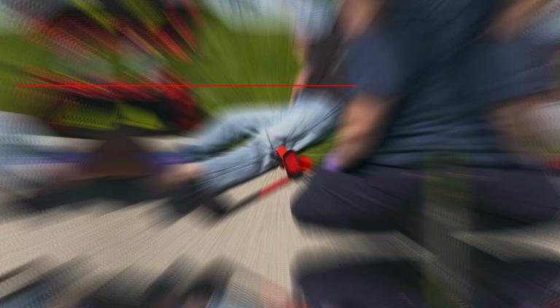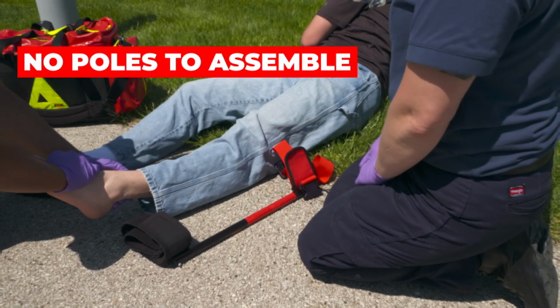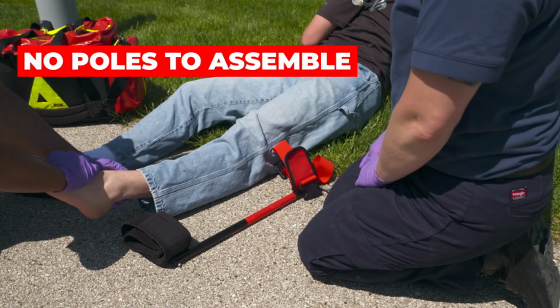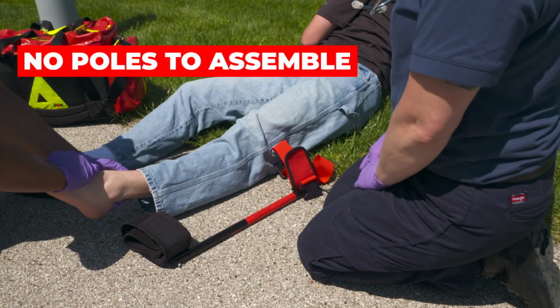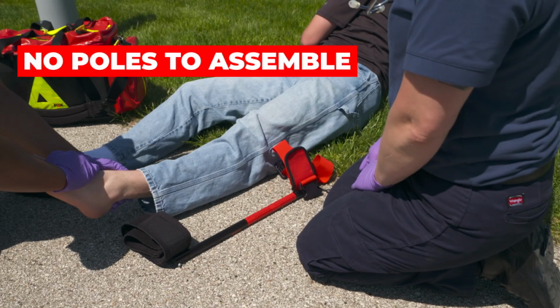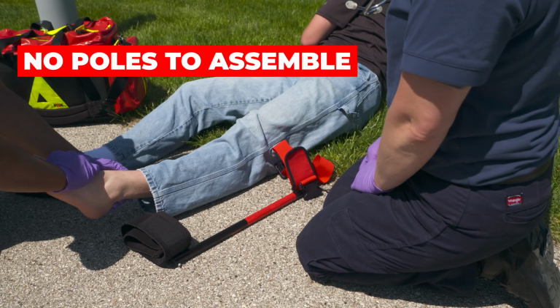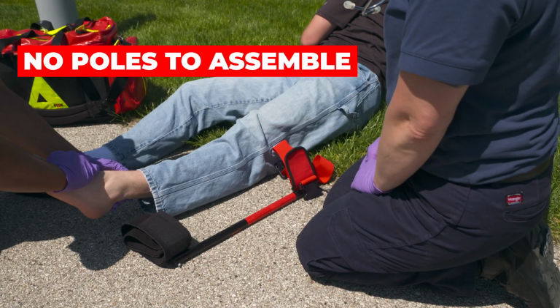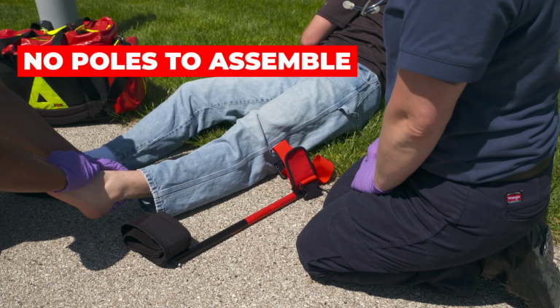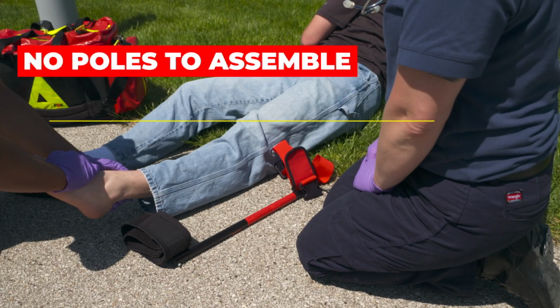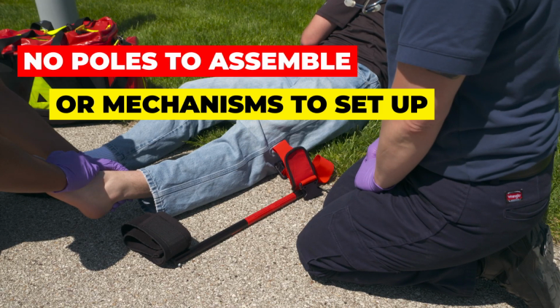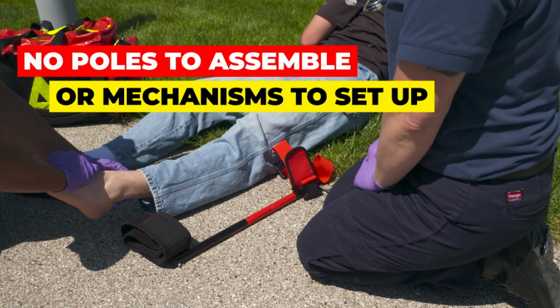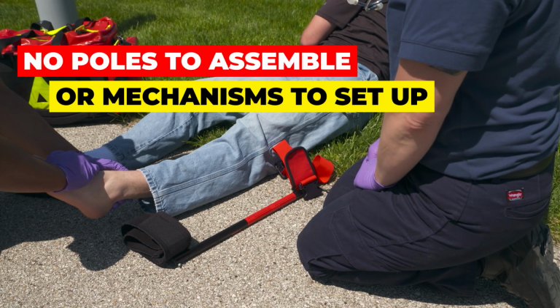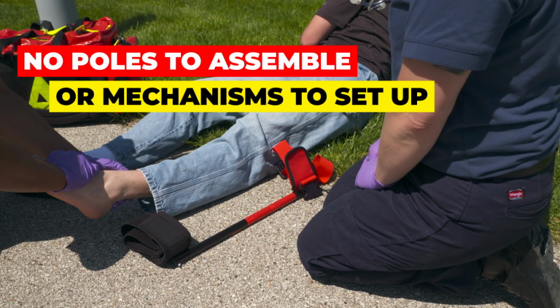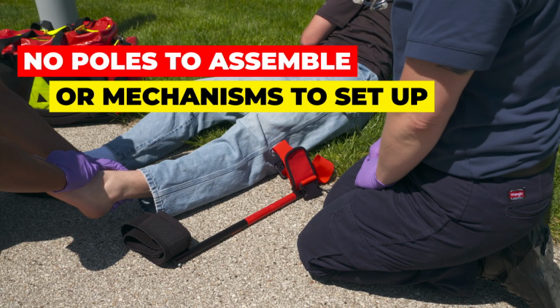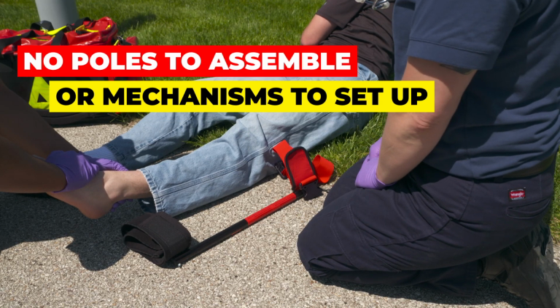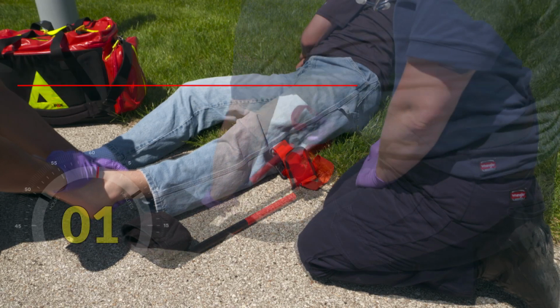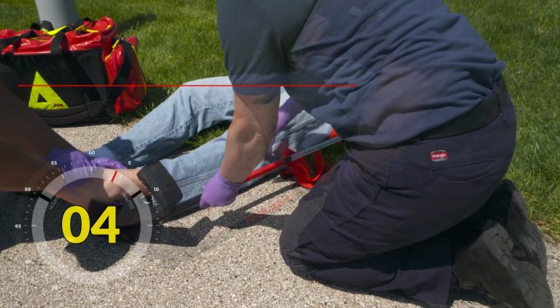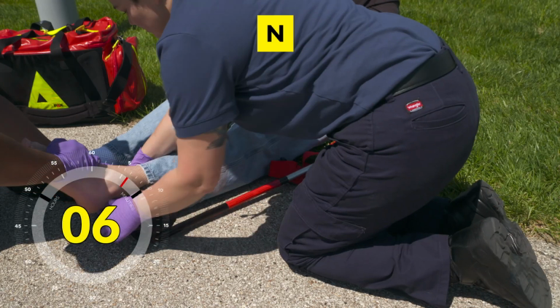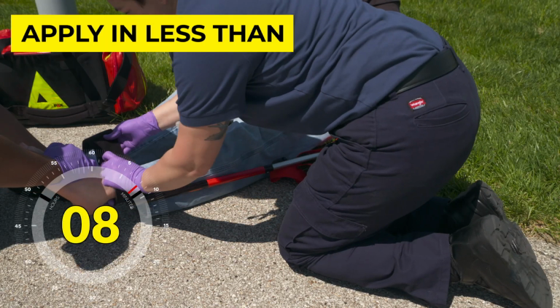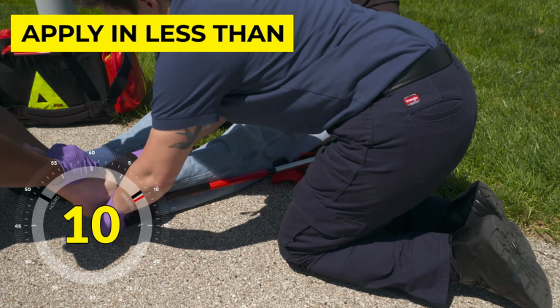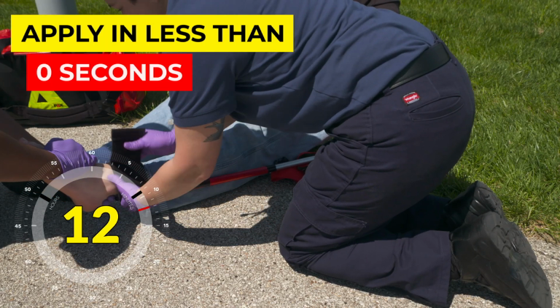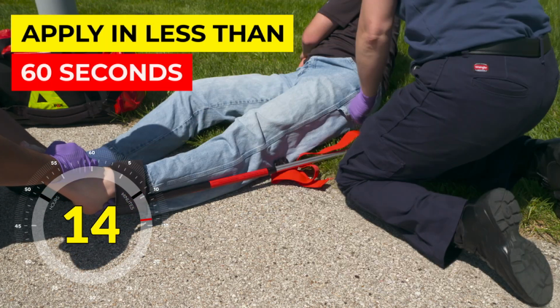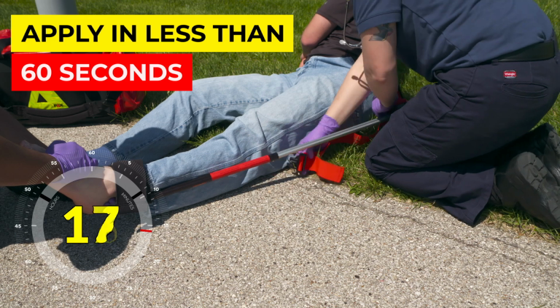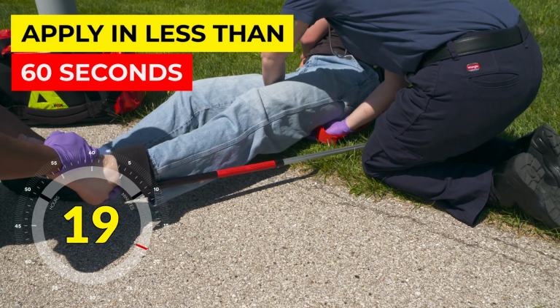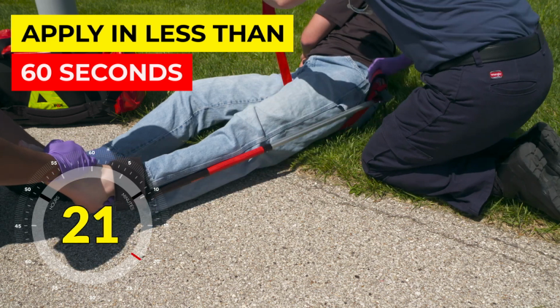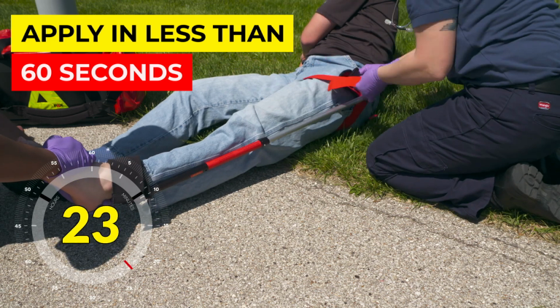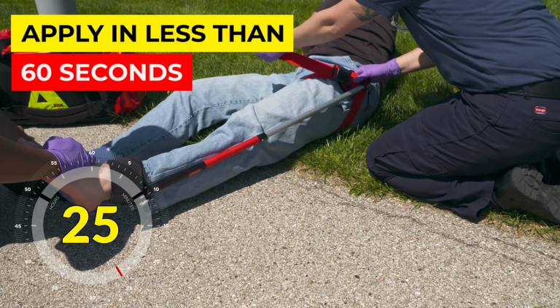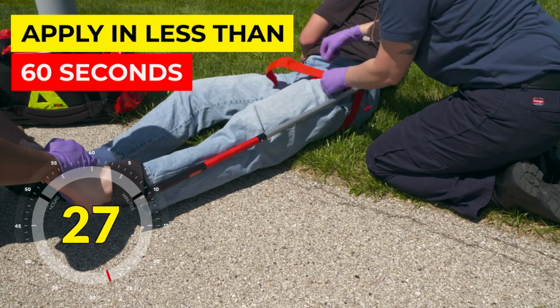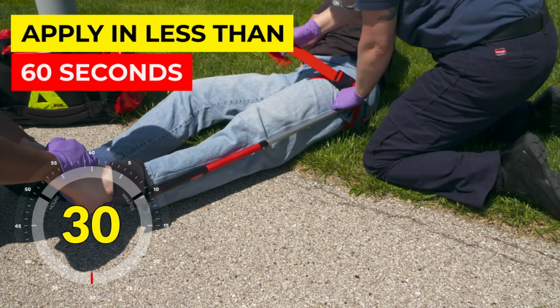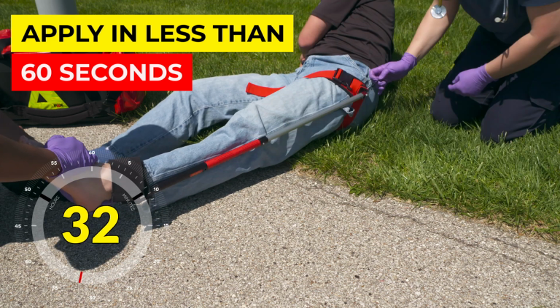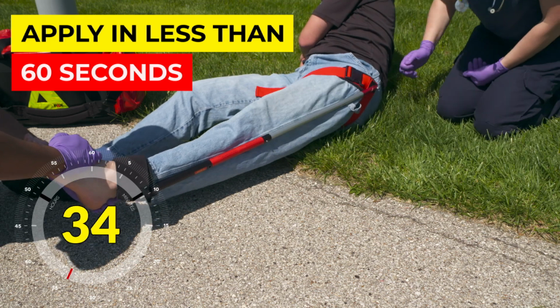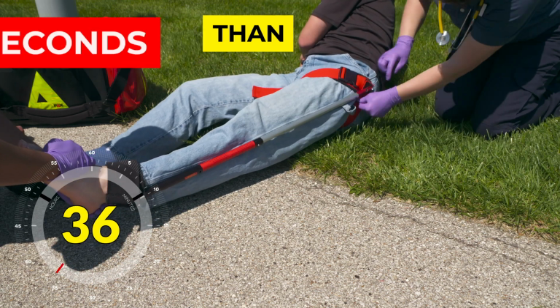There are no poles to assemble or mechanisms to set up. The STS can be applied in less than 60 seconds with four simple steps.